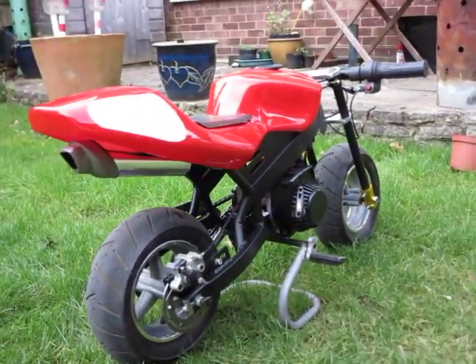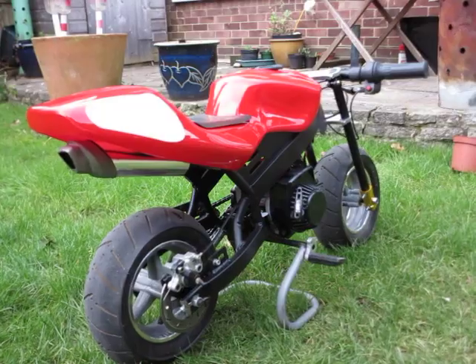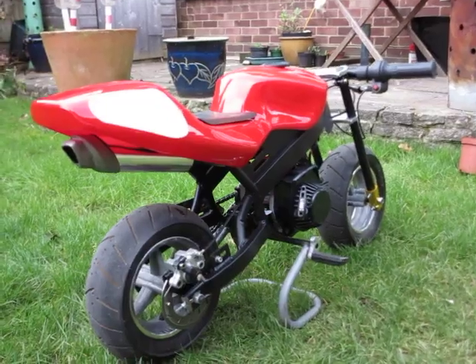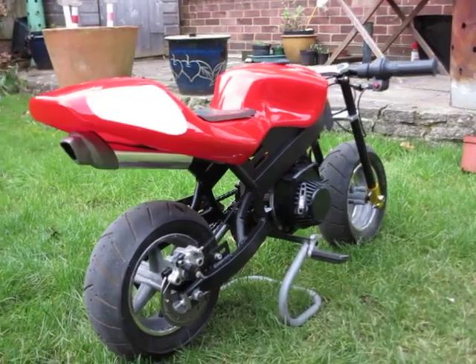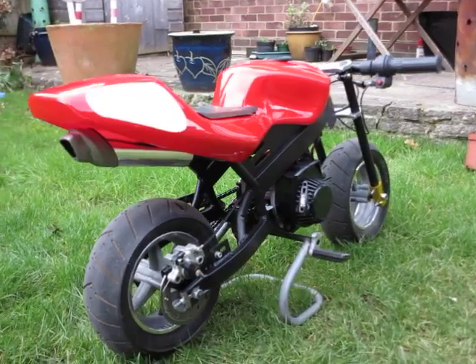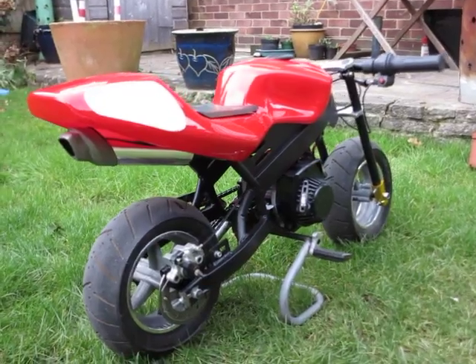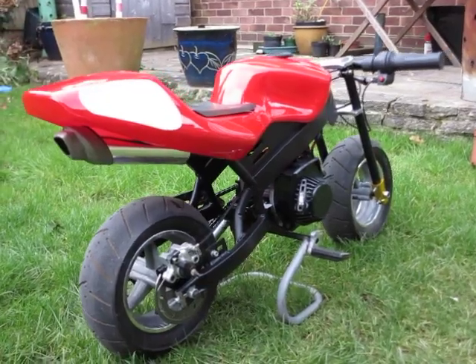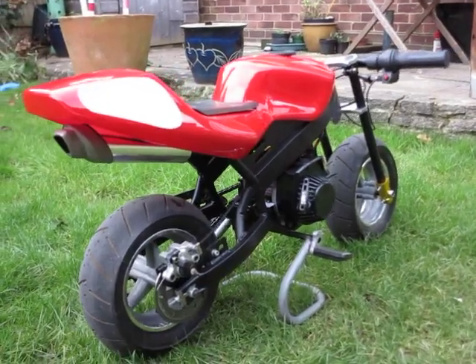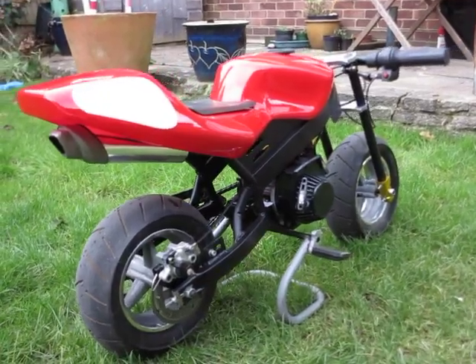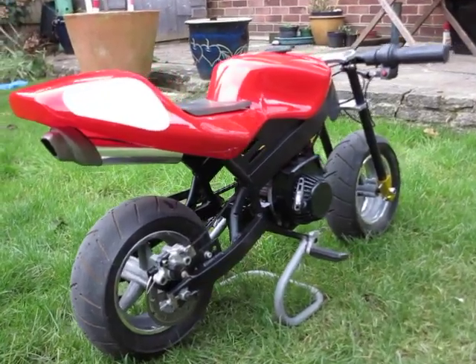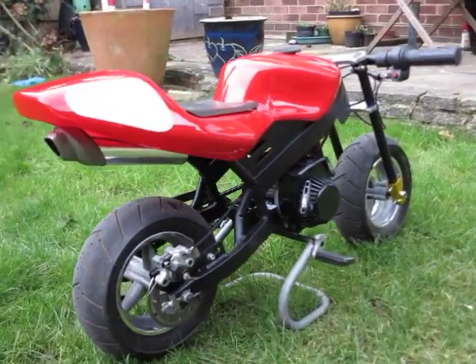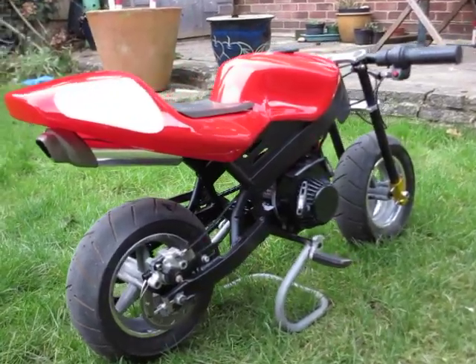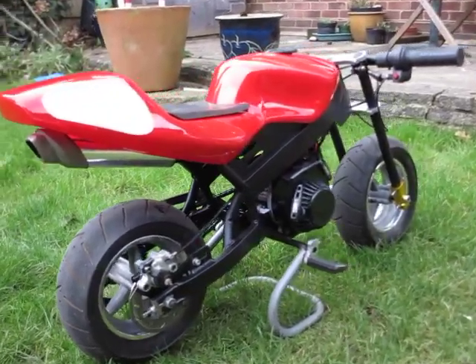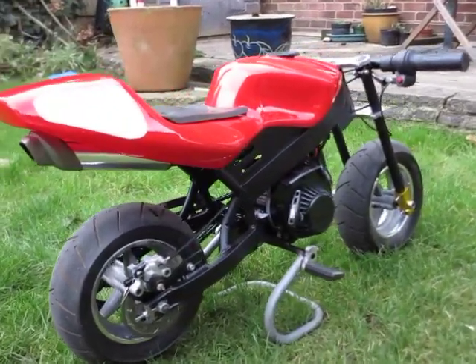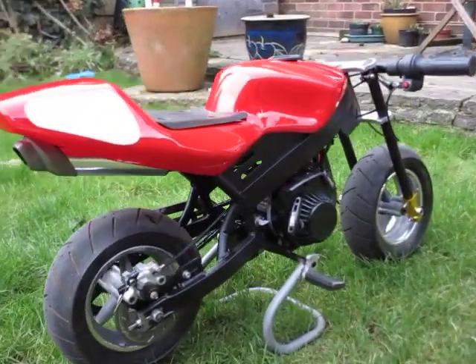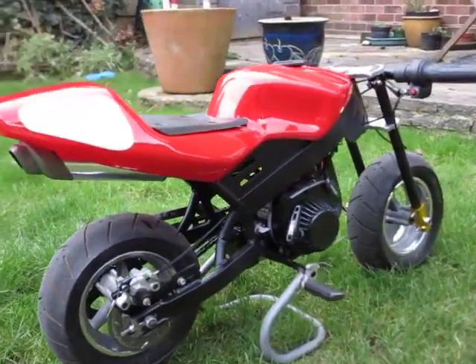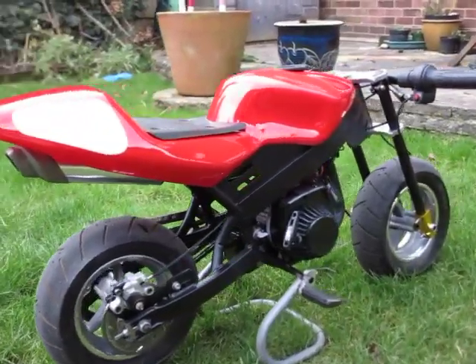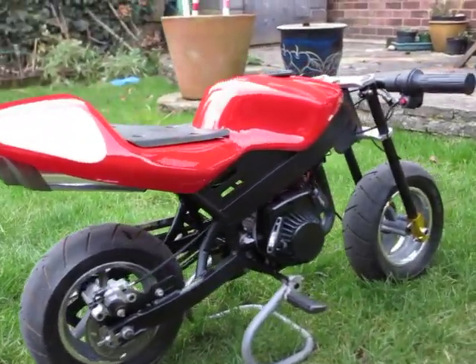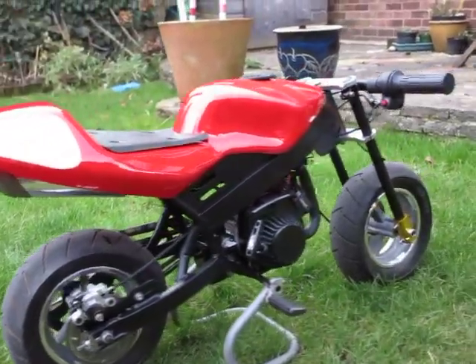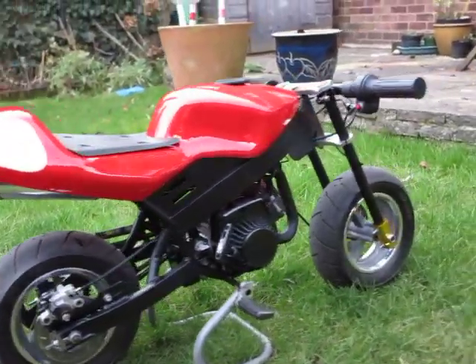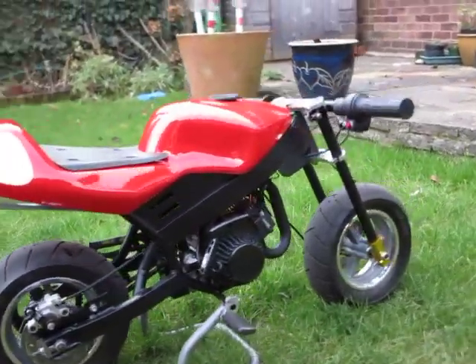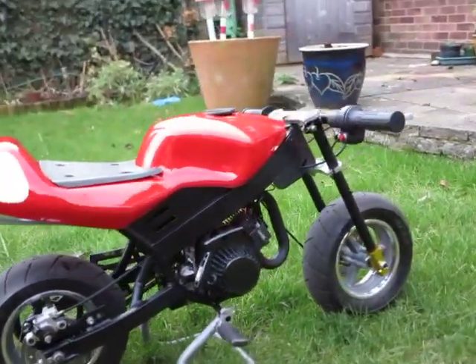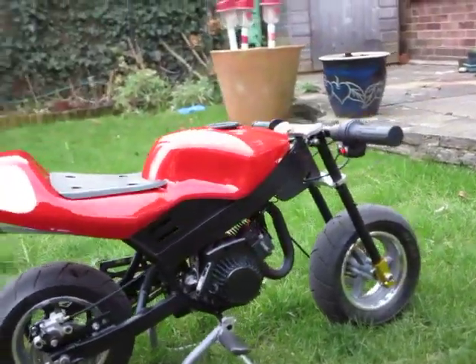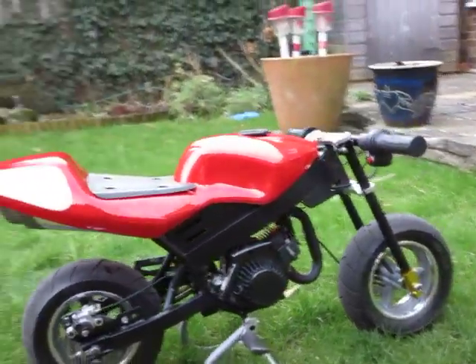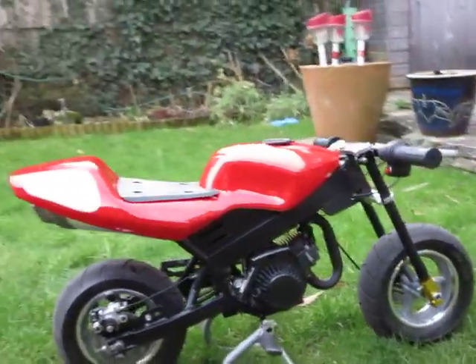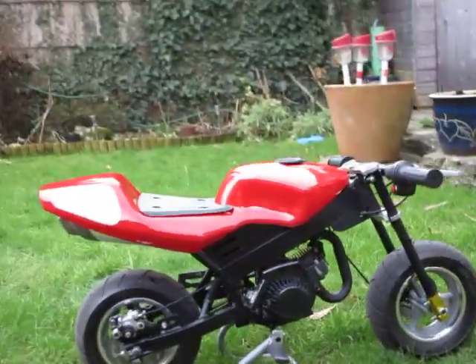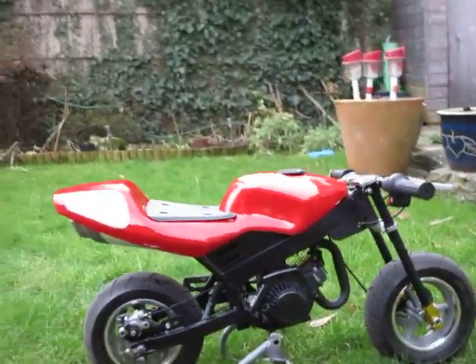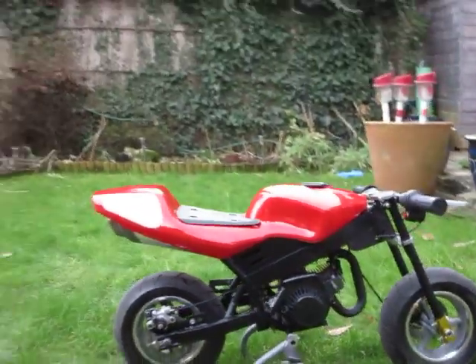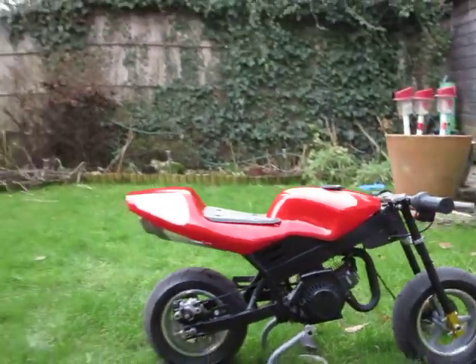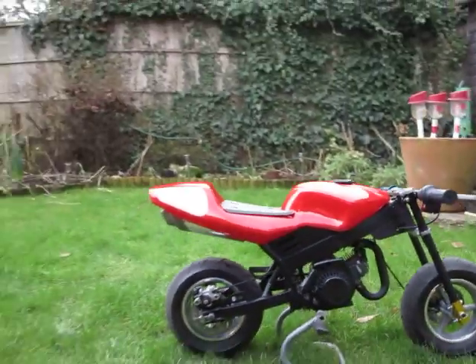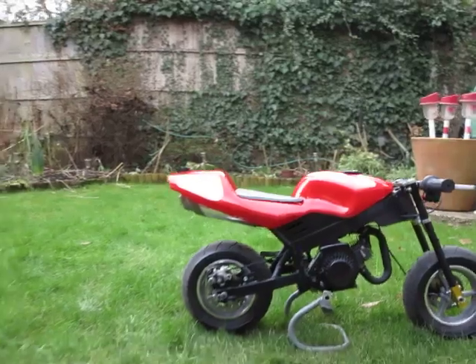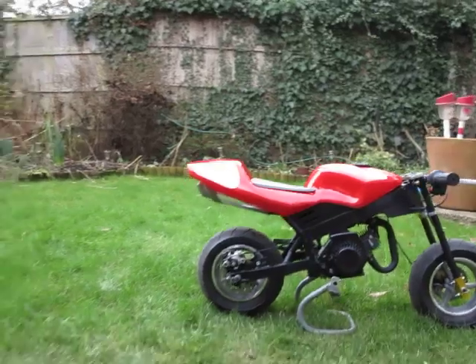Runs nice, tyres are good, and I'll start it up so you can have a little listen.